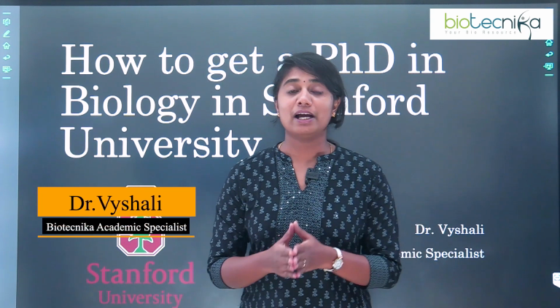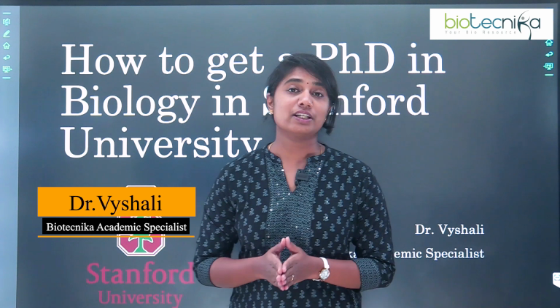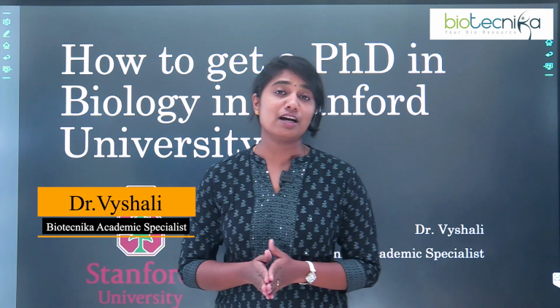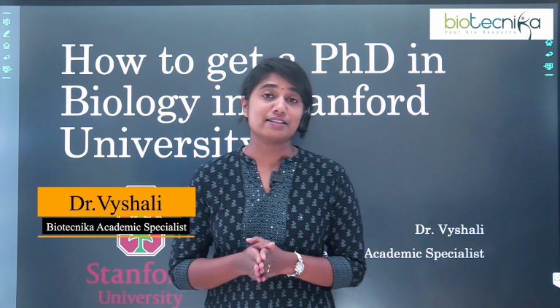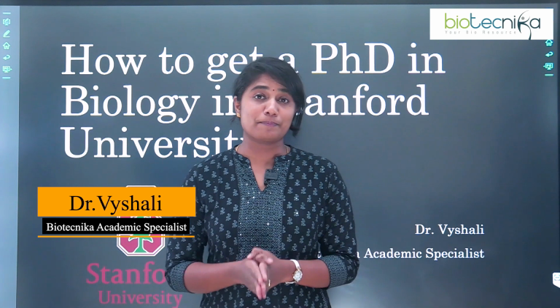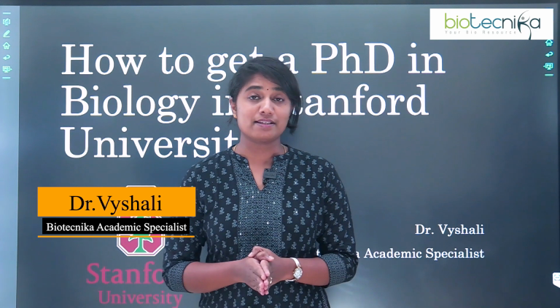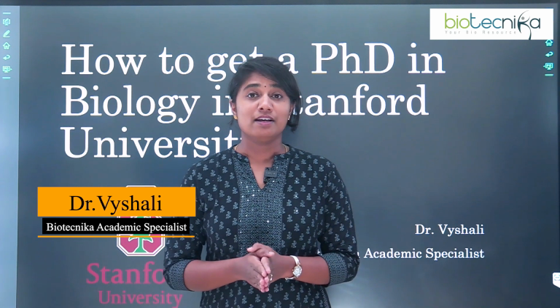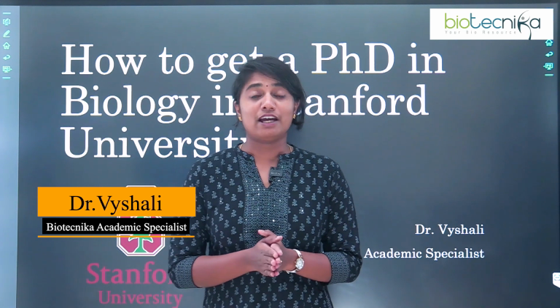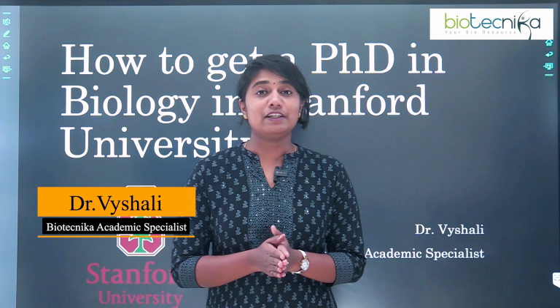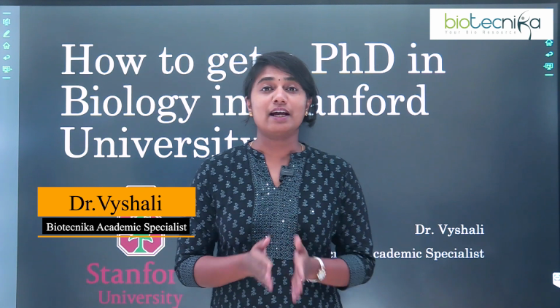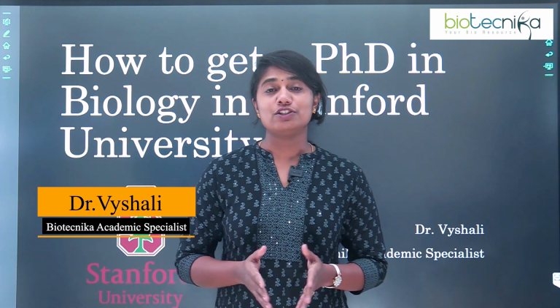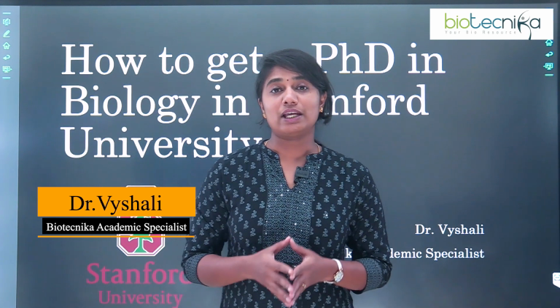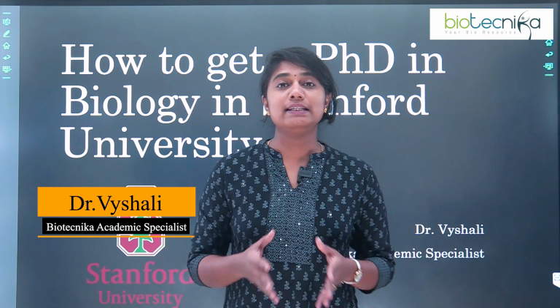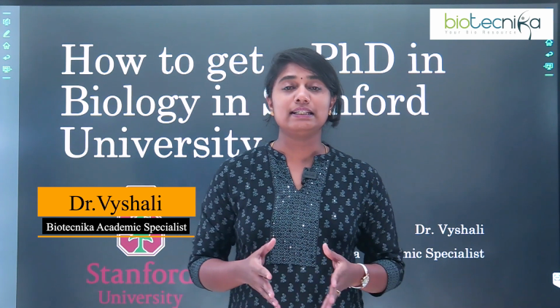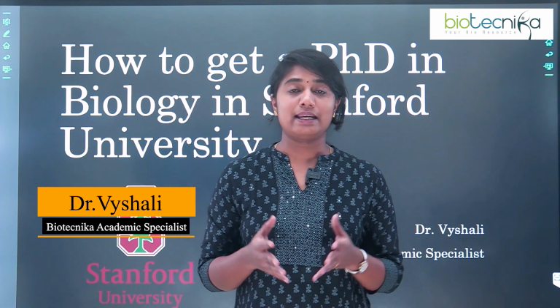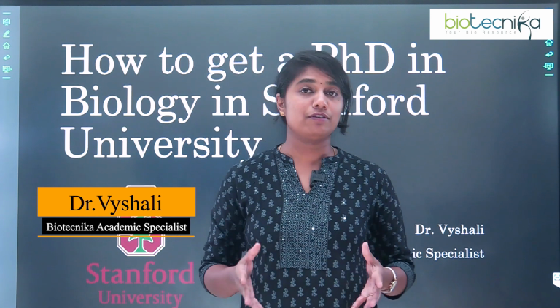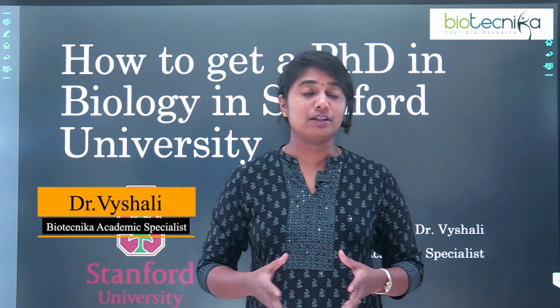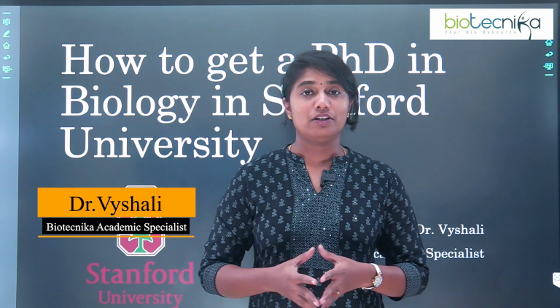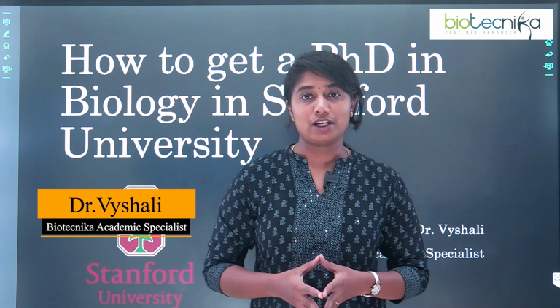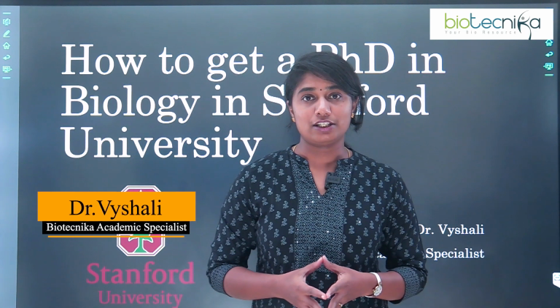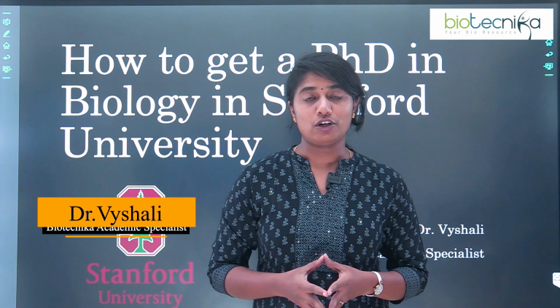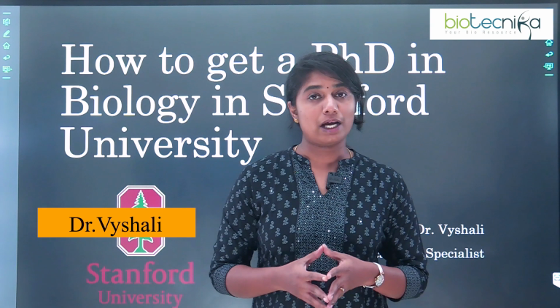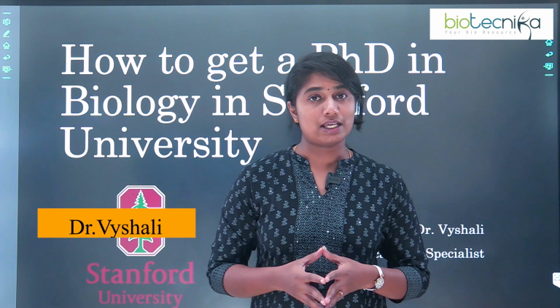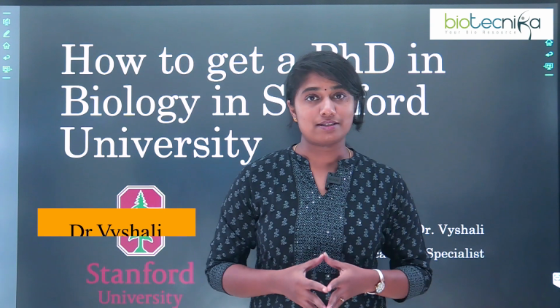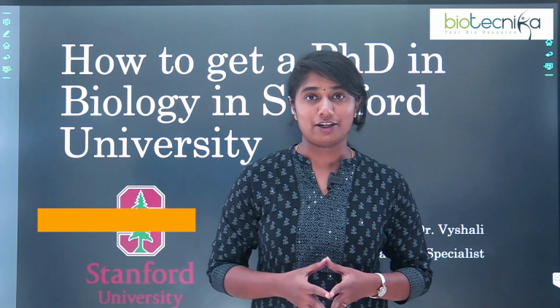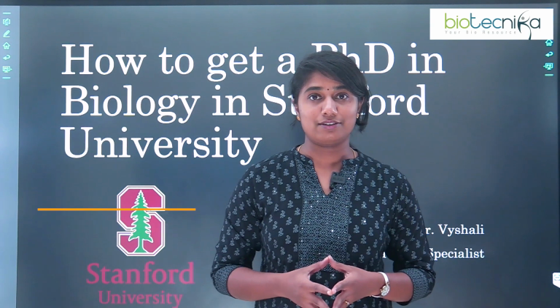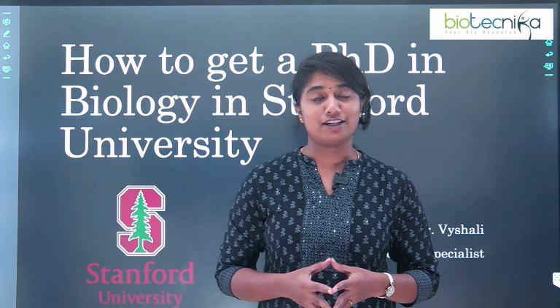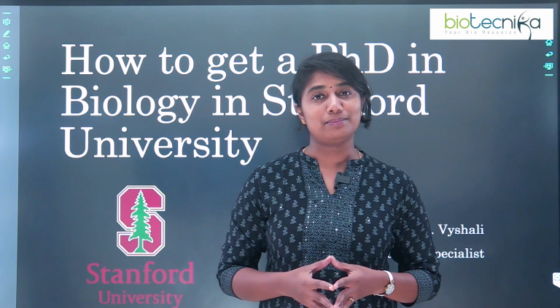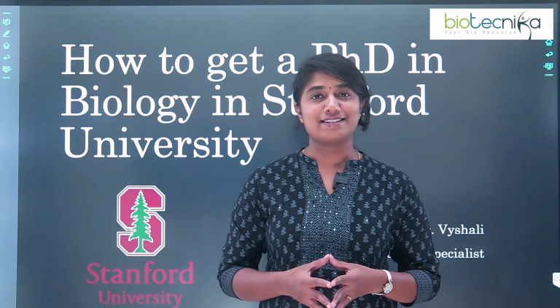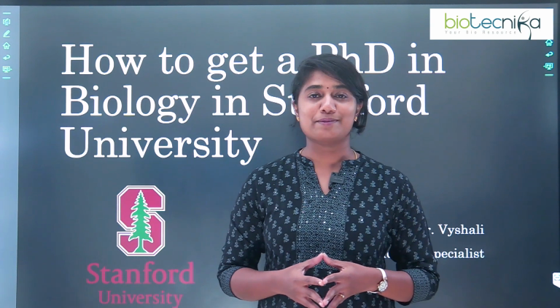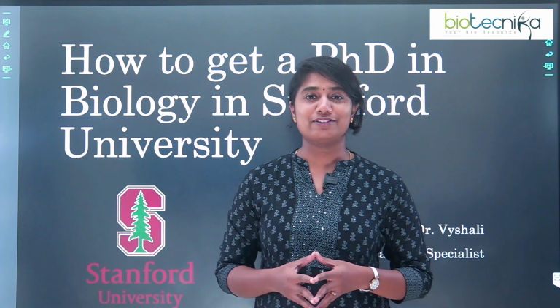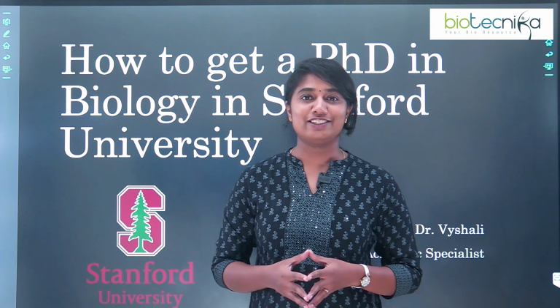Biotechnica is a space where we guide you on anything and everything regarding your bioscience career. Come, let's explore the video.